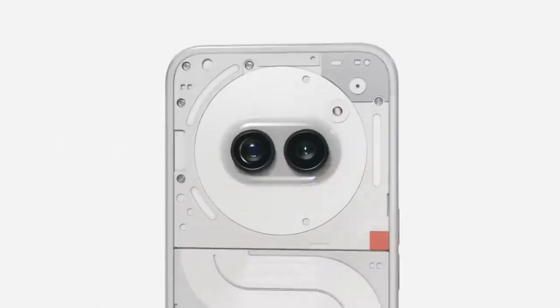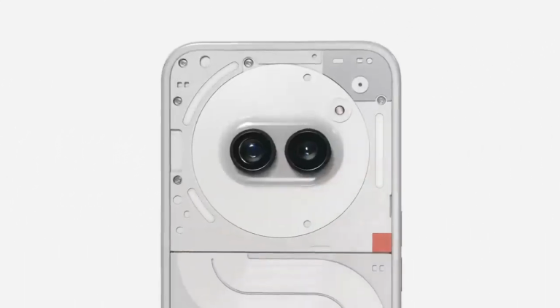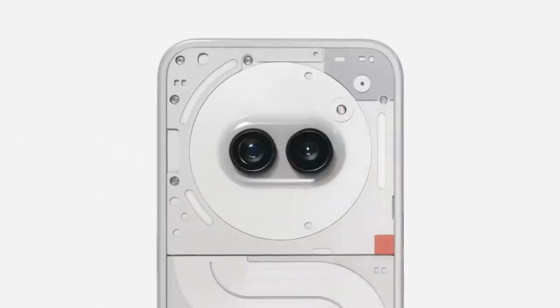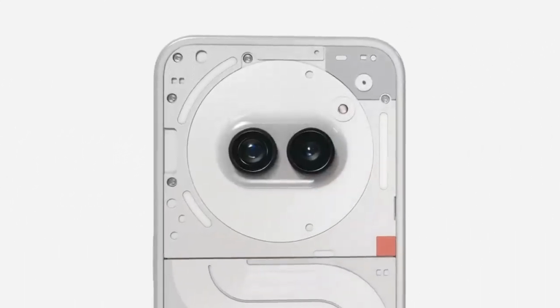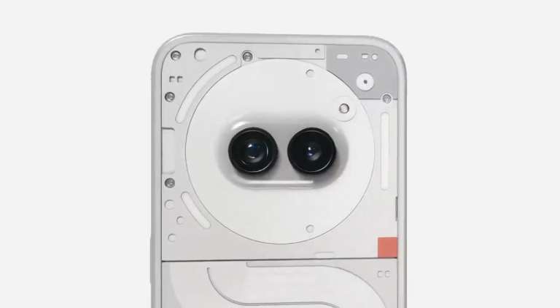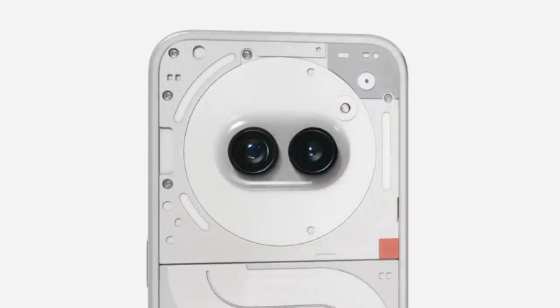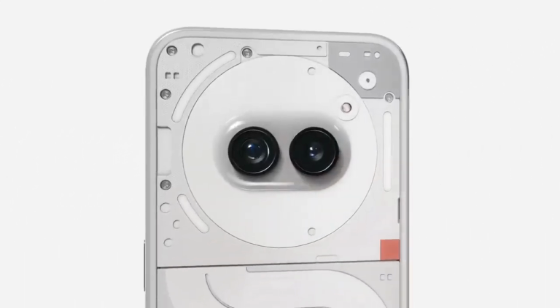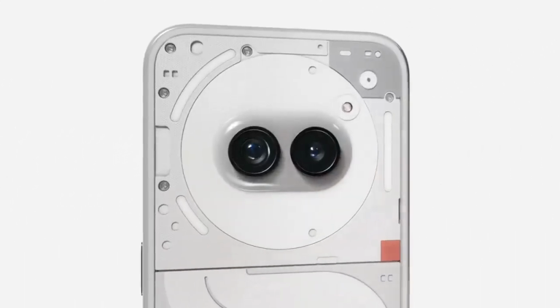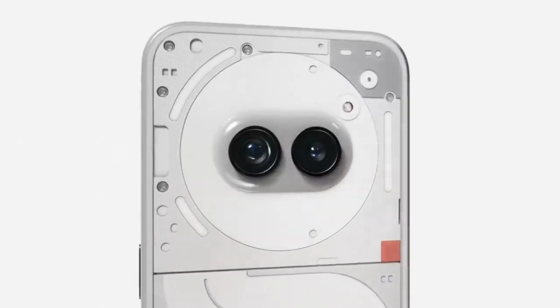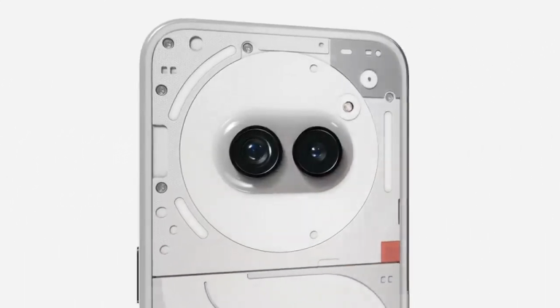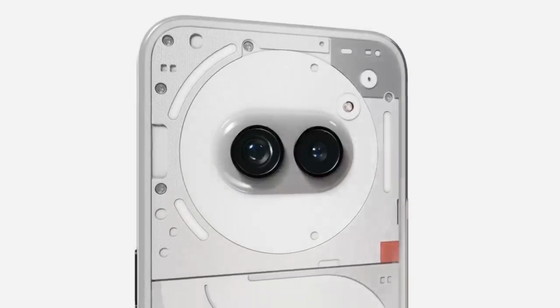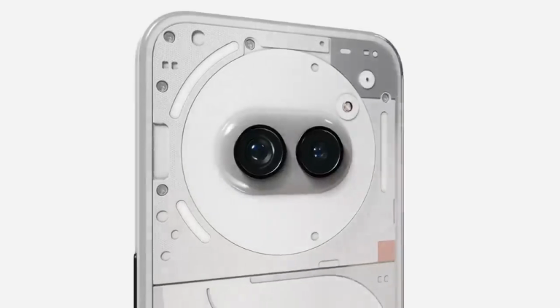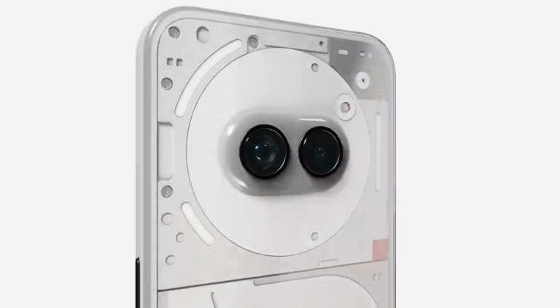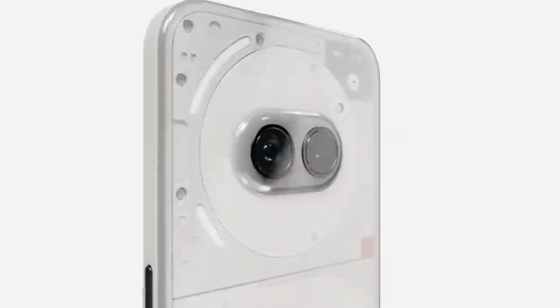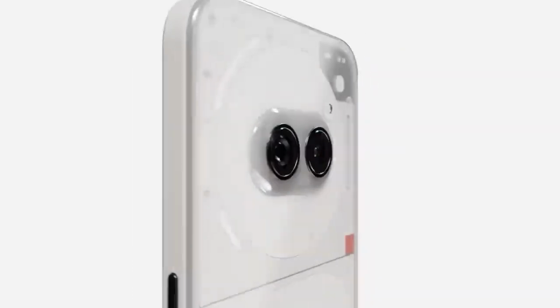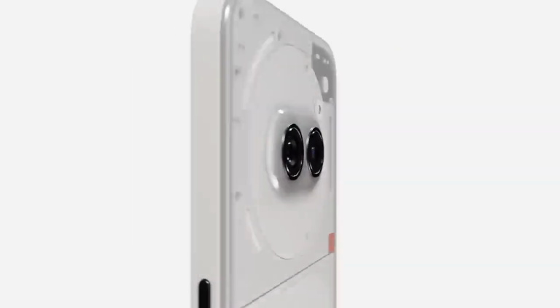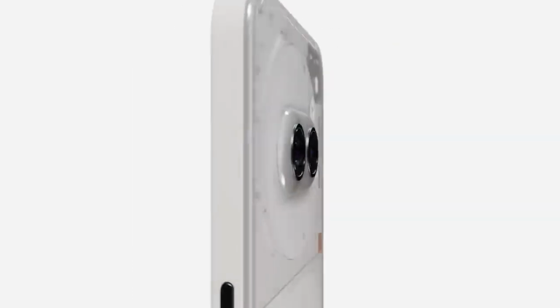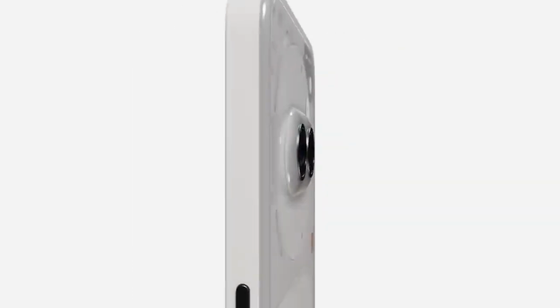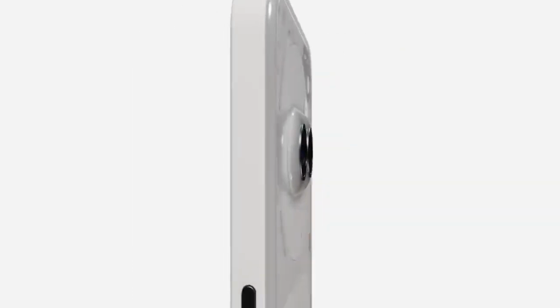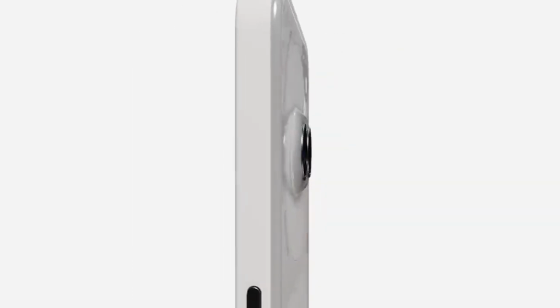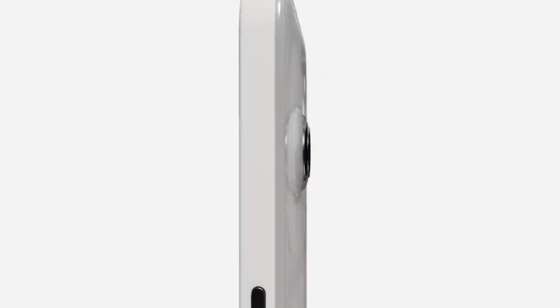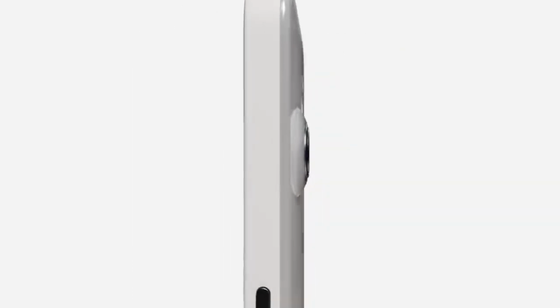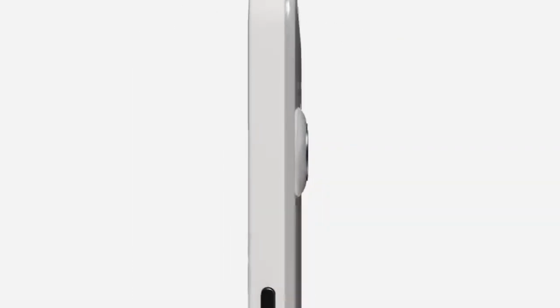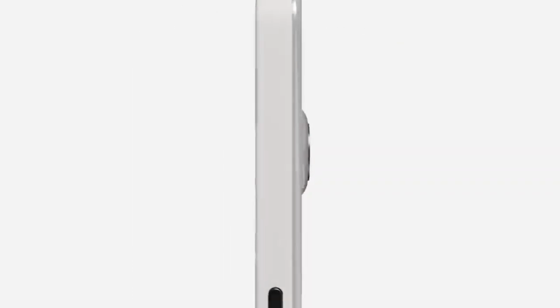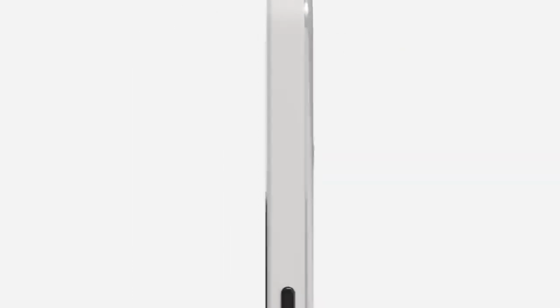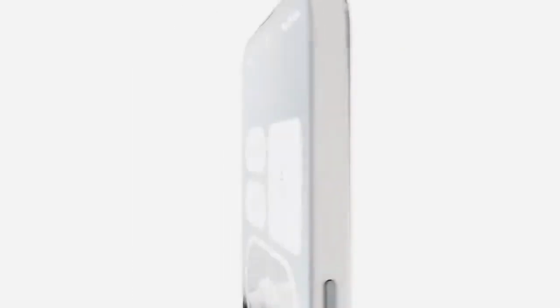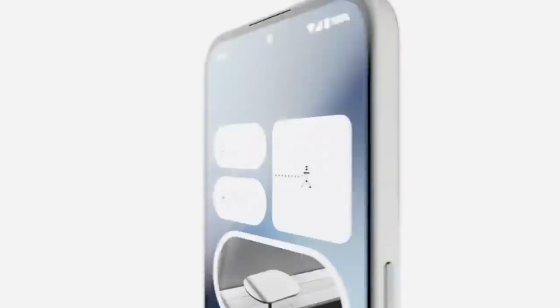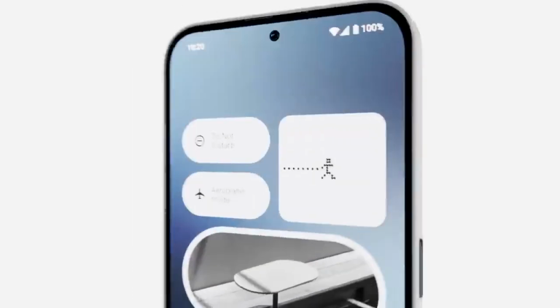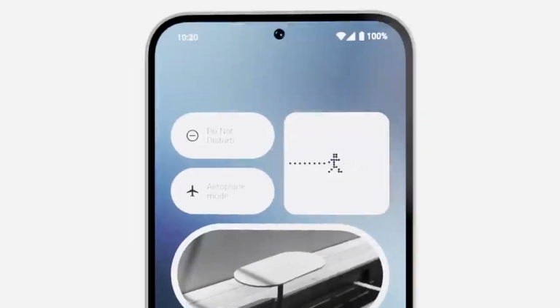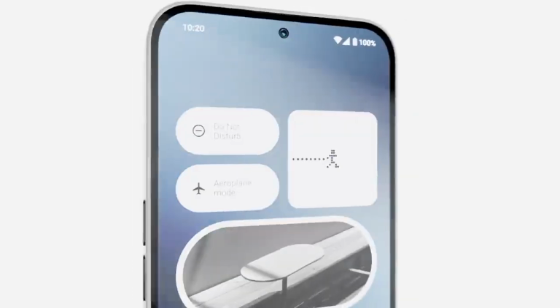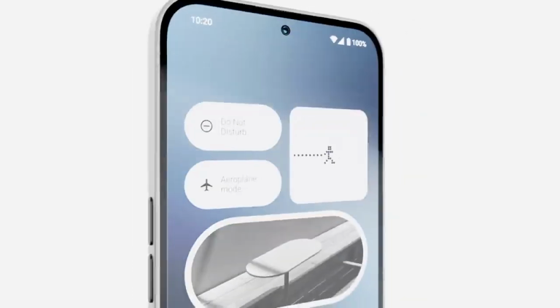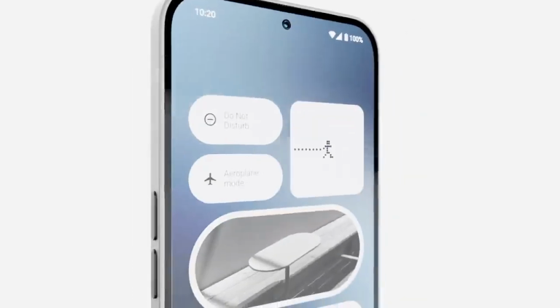Say hello to Phone 2A. Powerfully unique from the inside out.